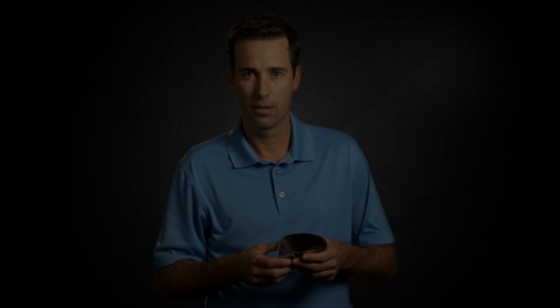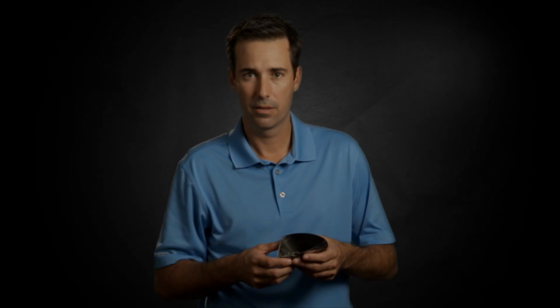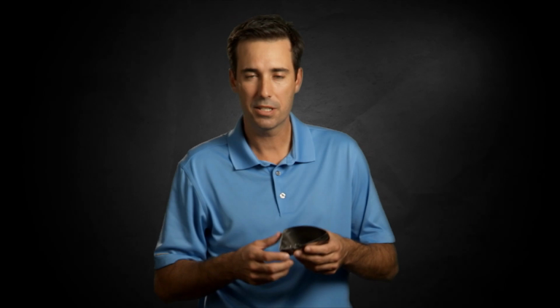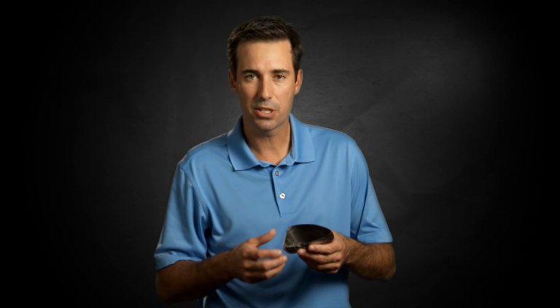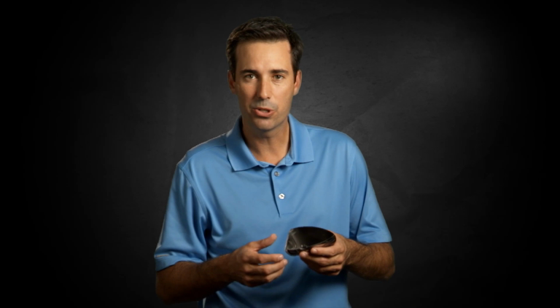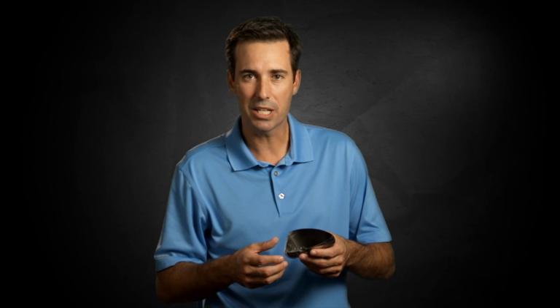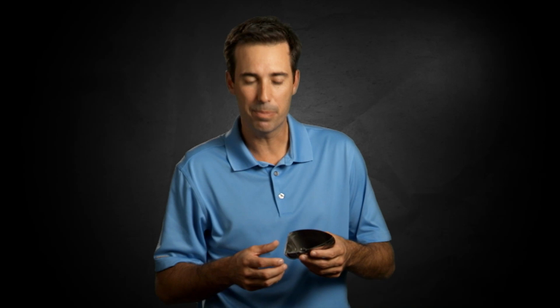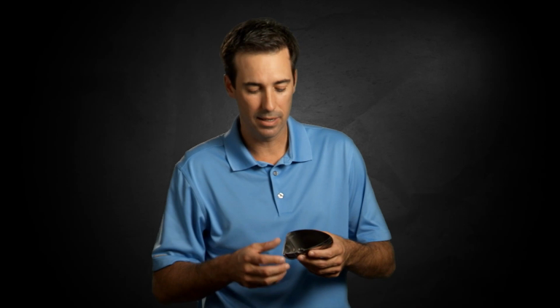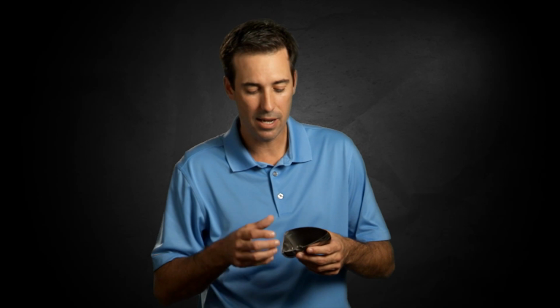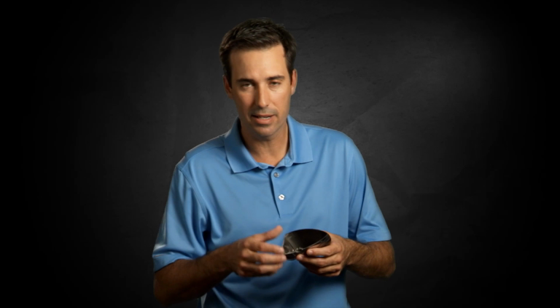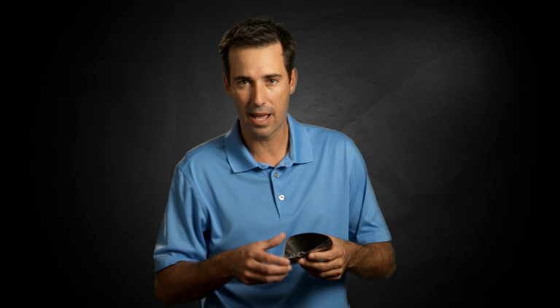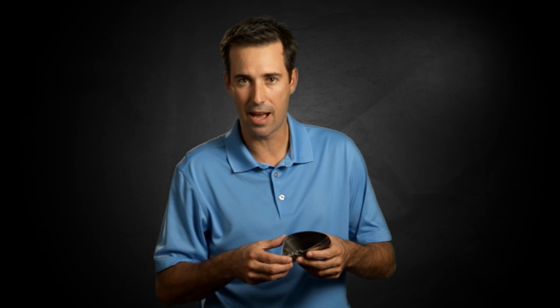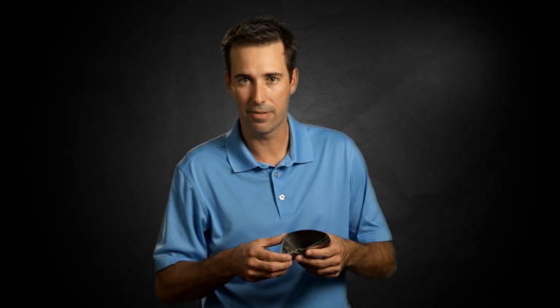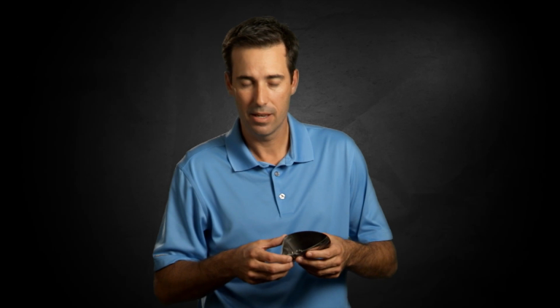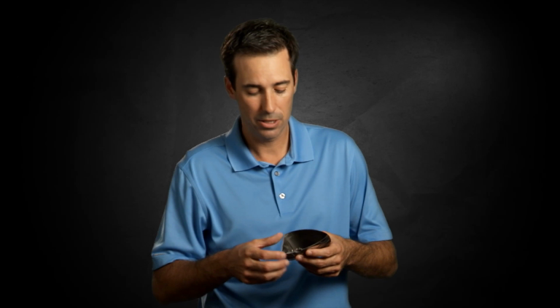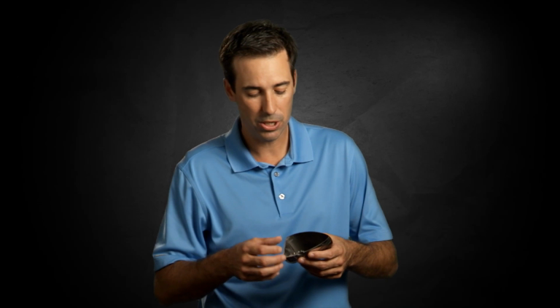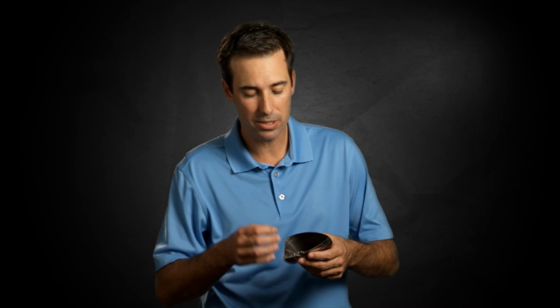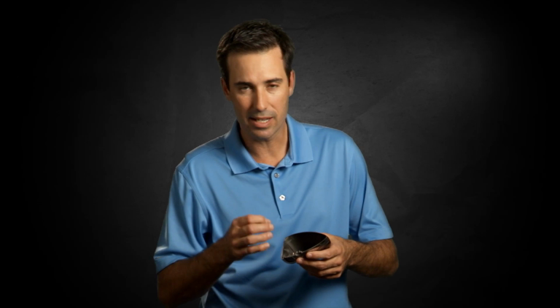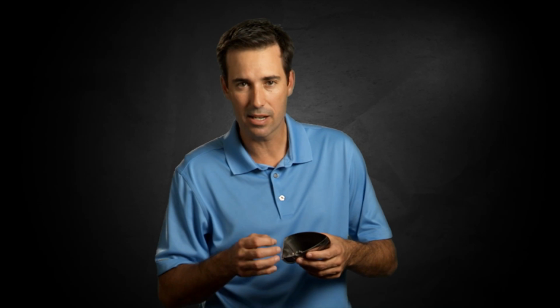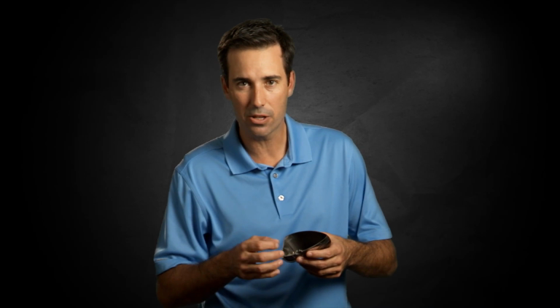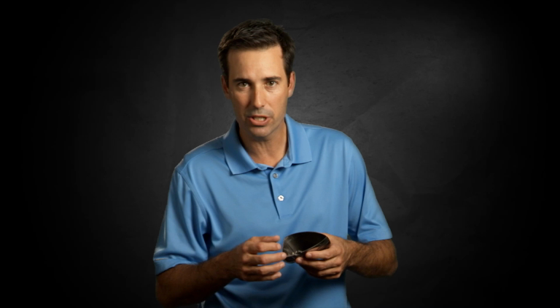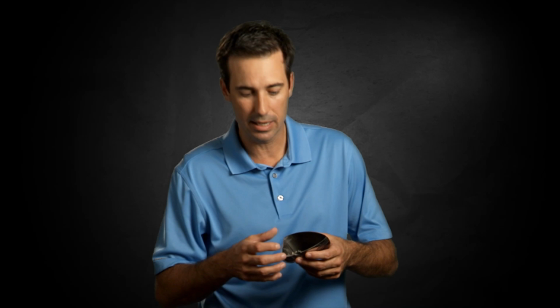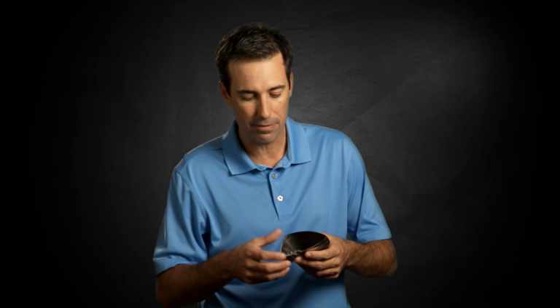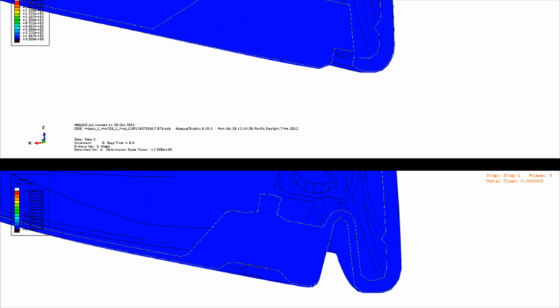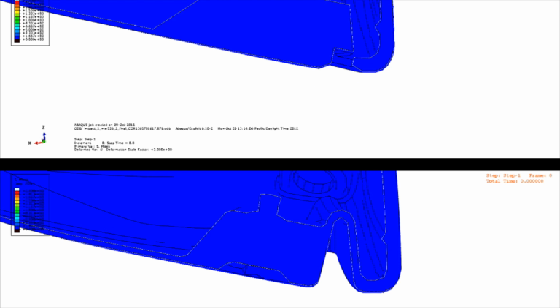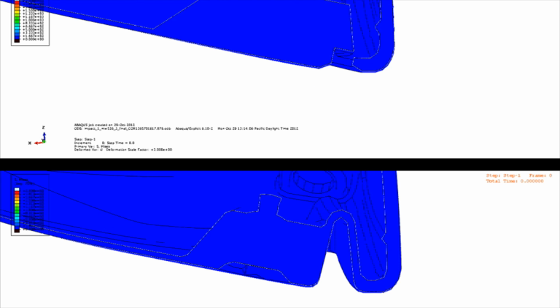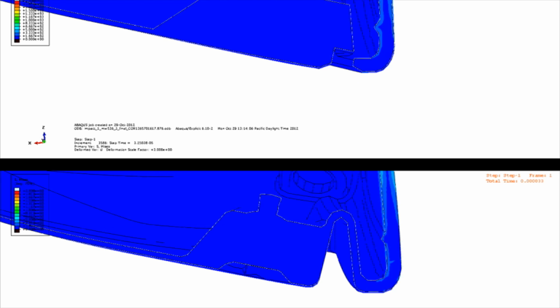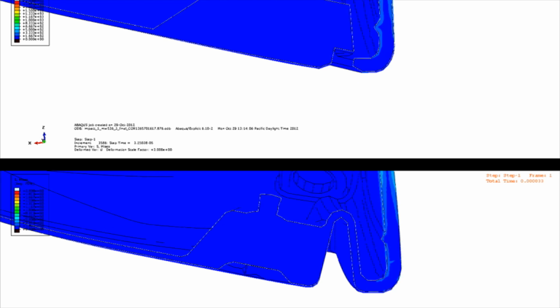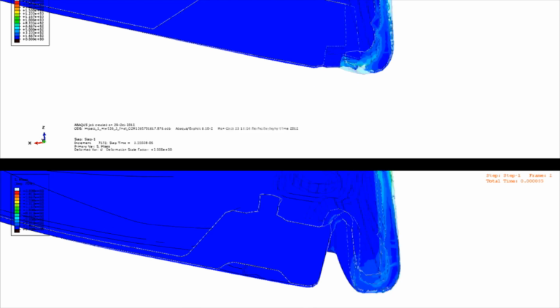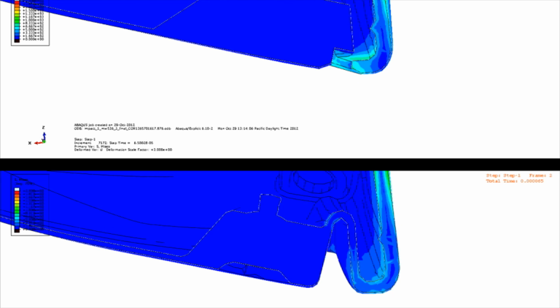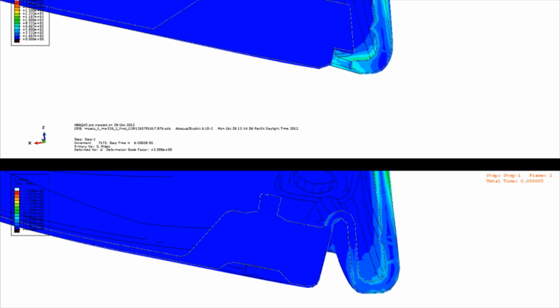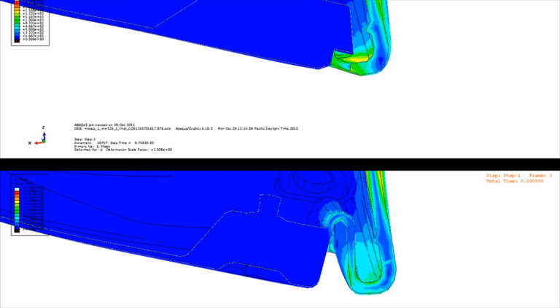This is the new JetSpeed cut in half. This shows the technology and innovation inside of this machine.